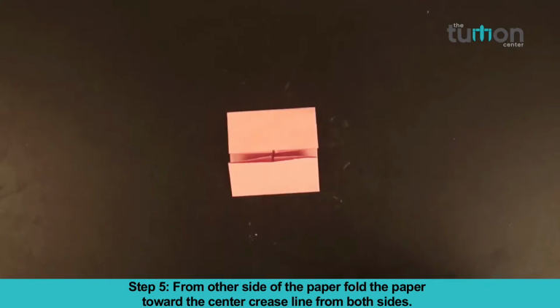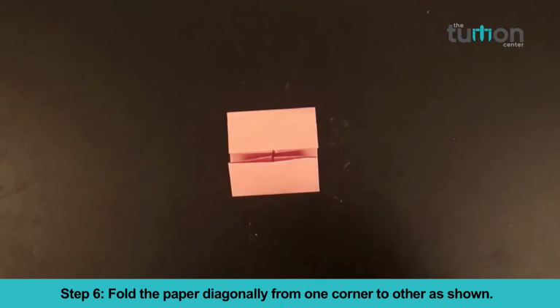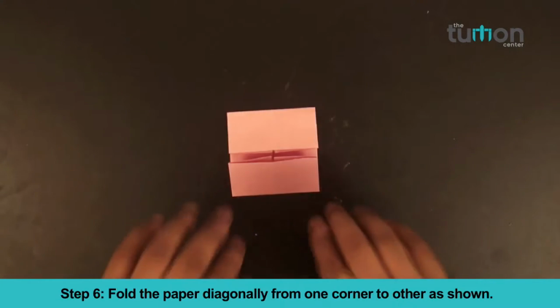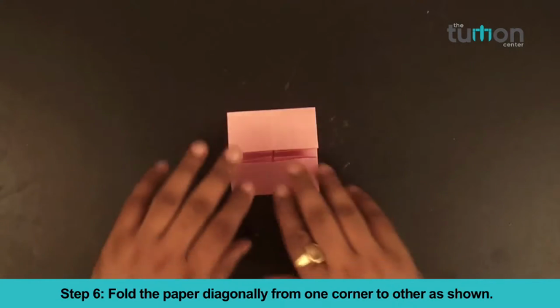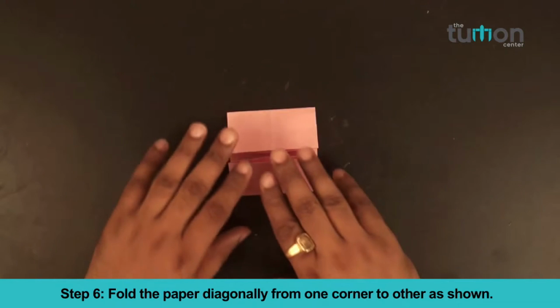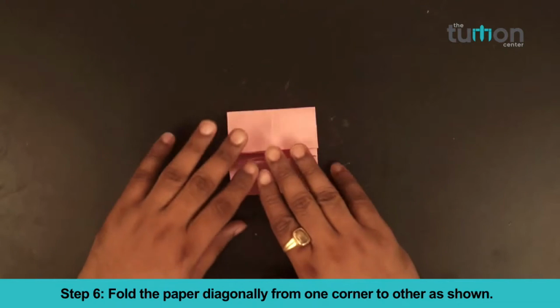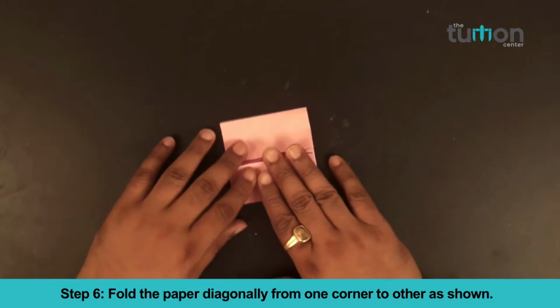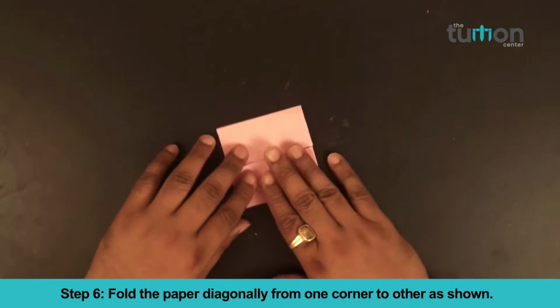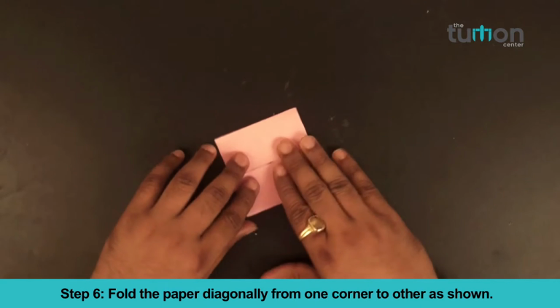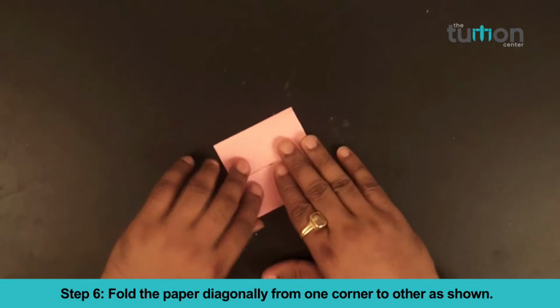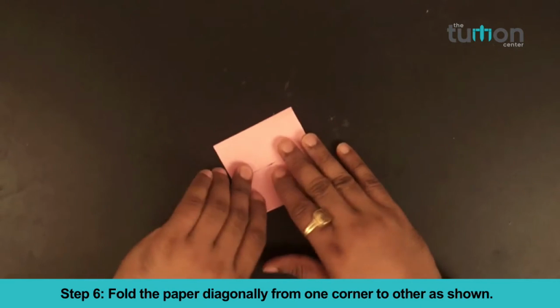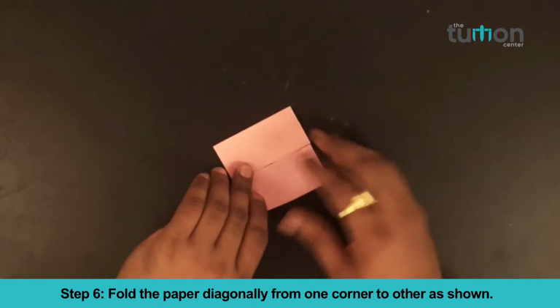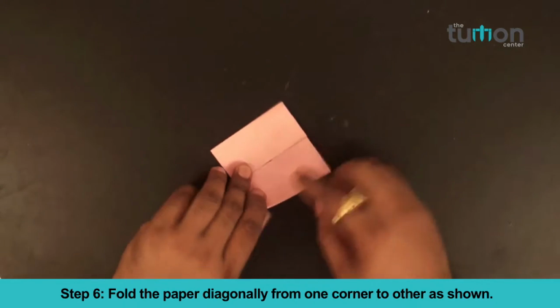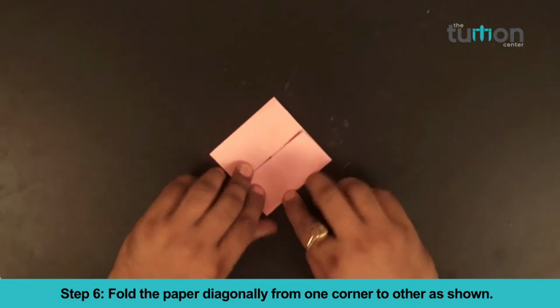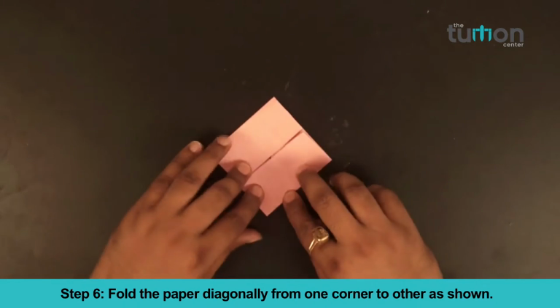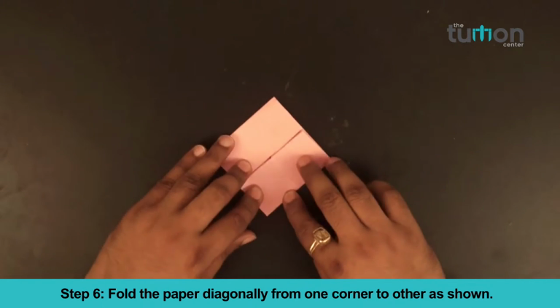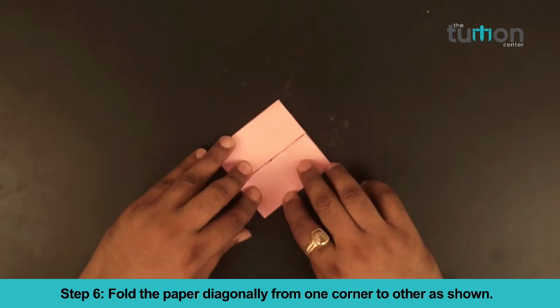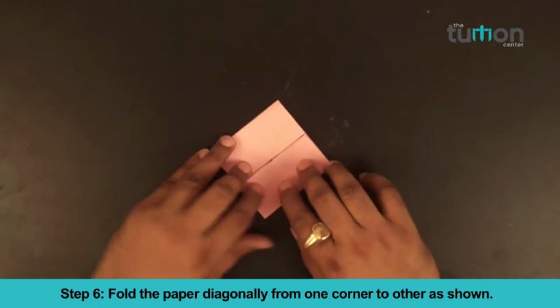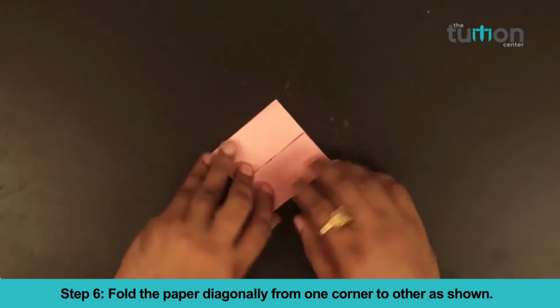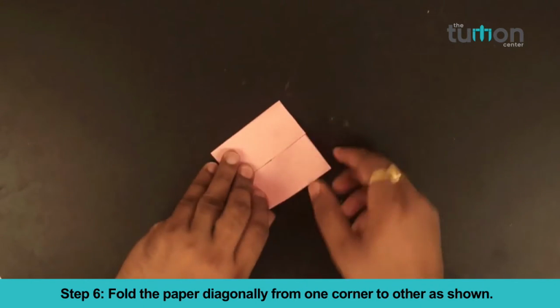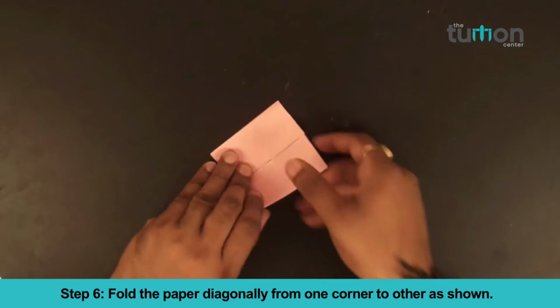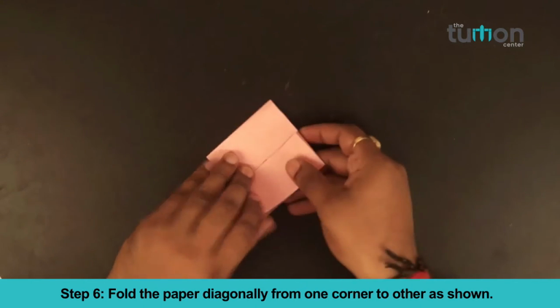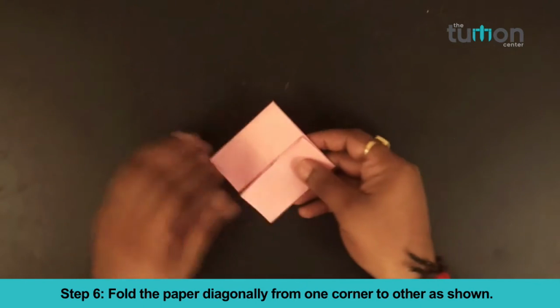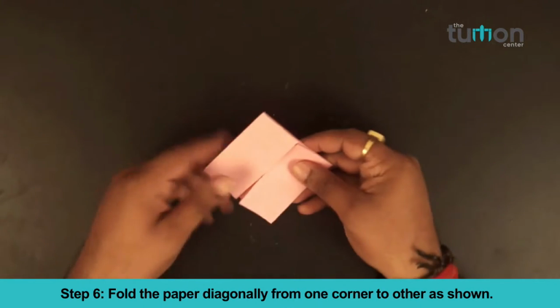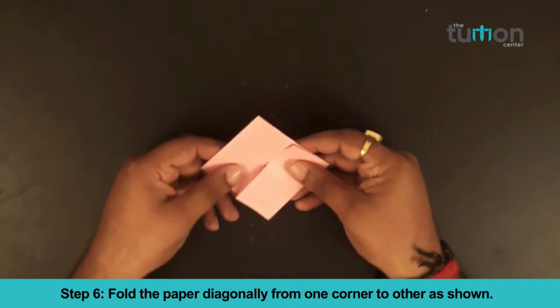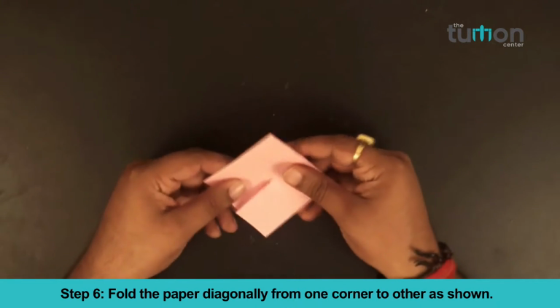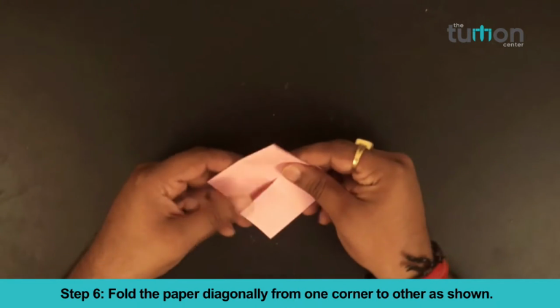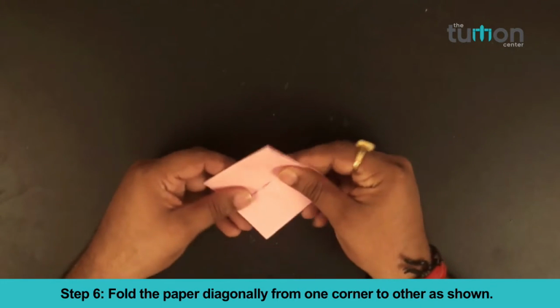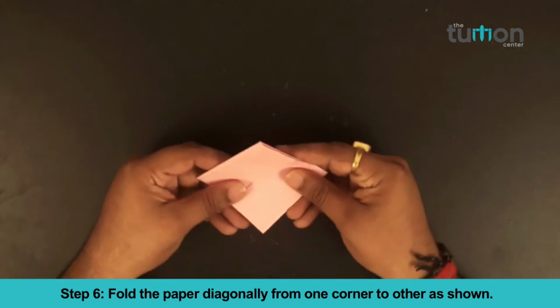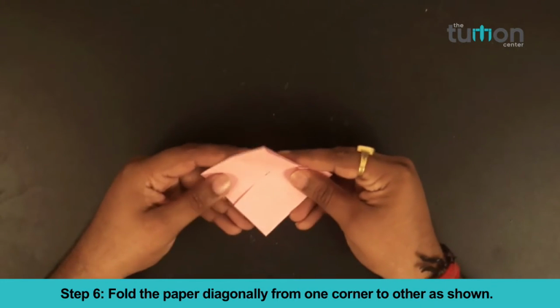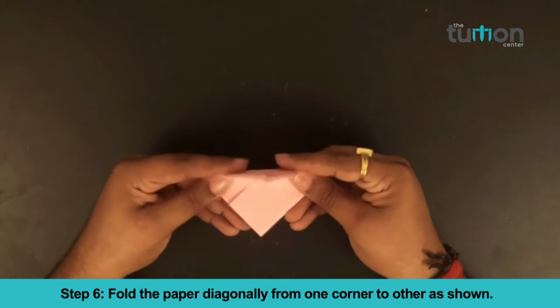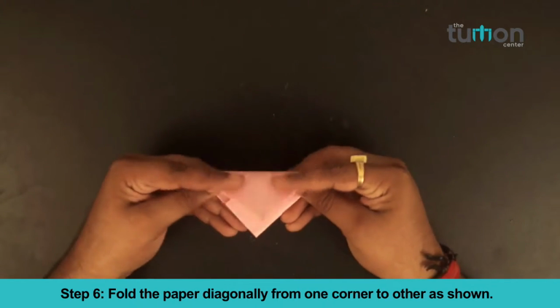Step 6. Fold the paper diagonally from one corner to the other as shown.